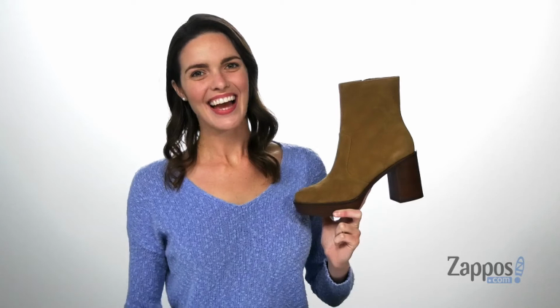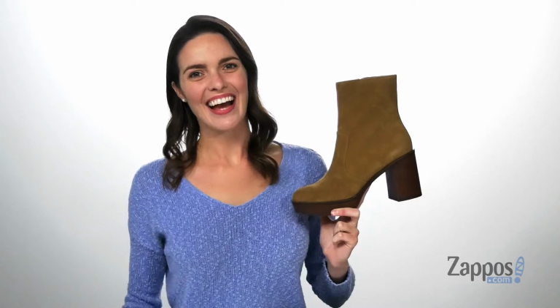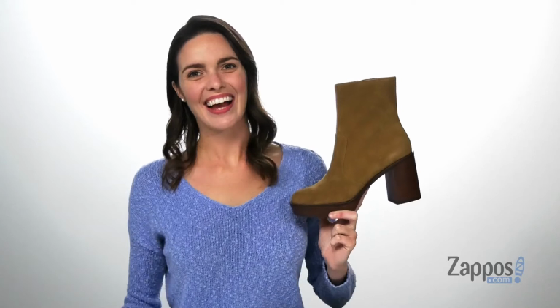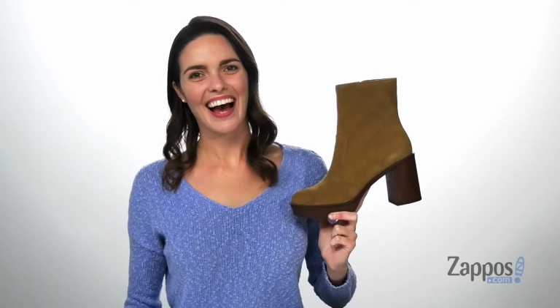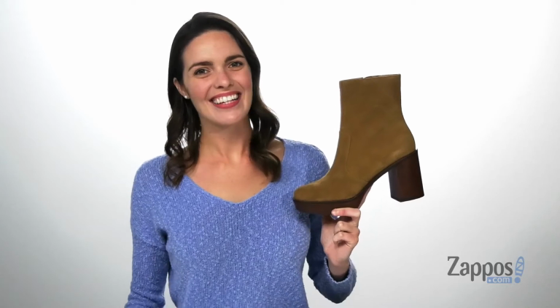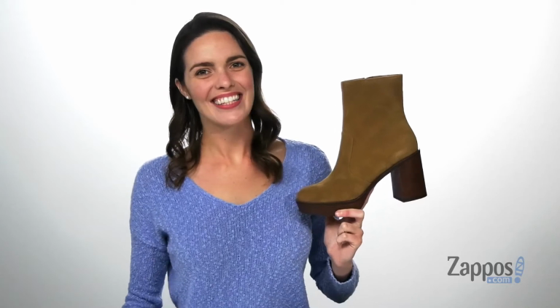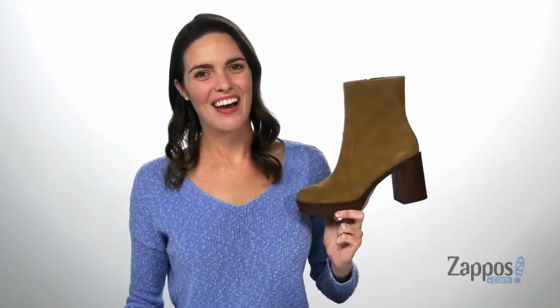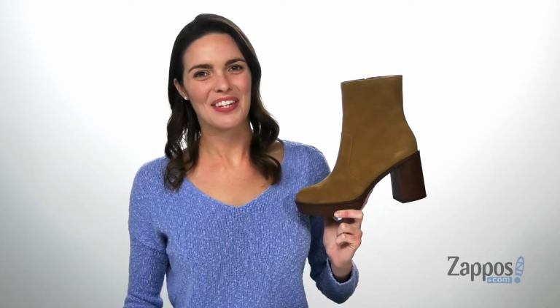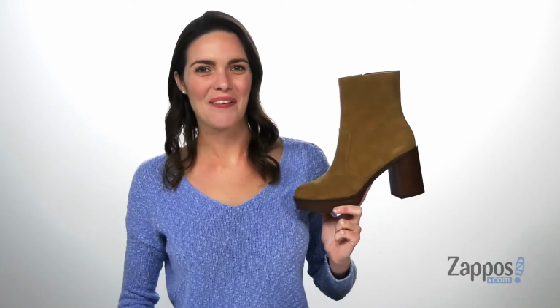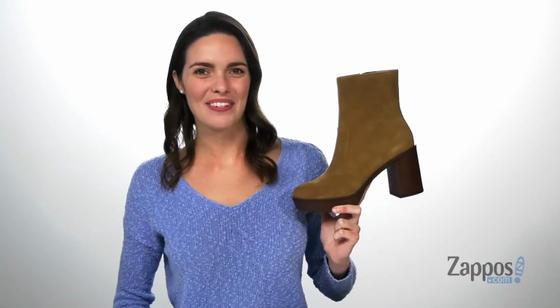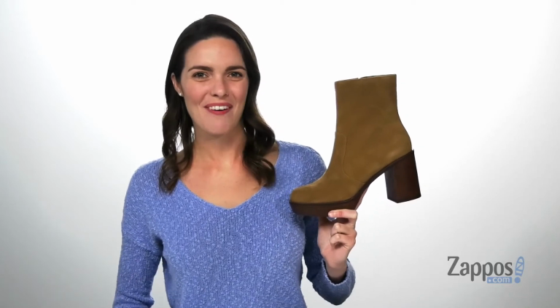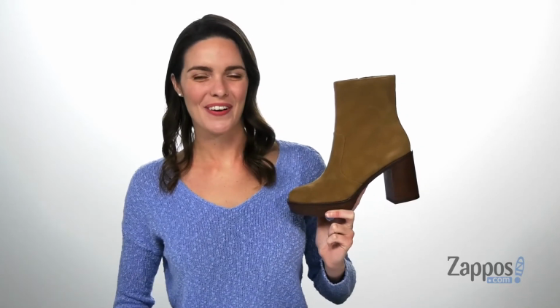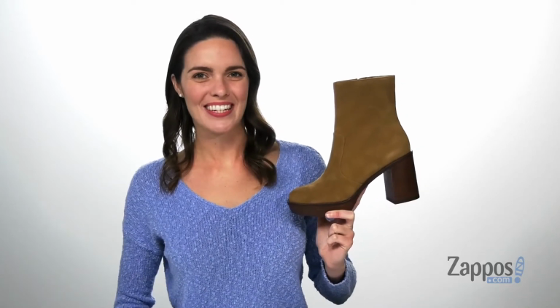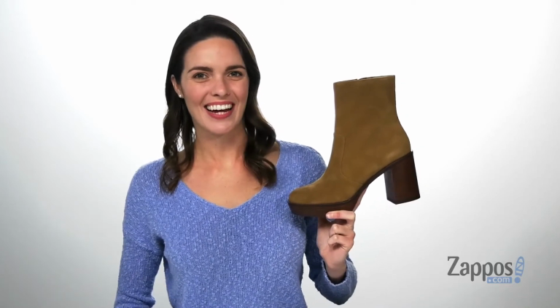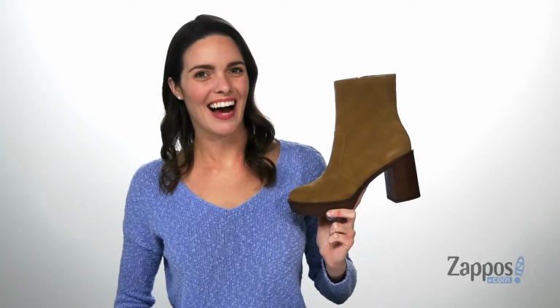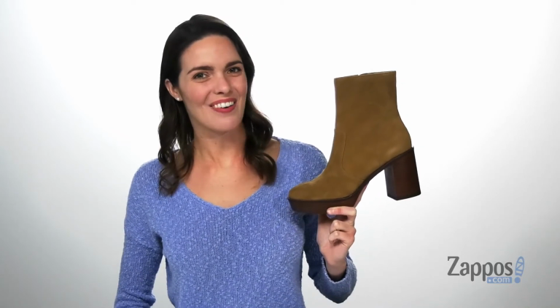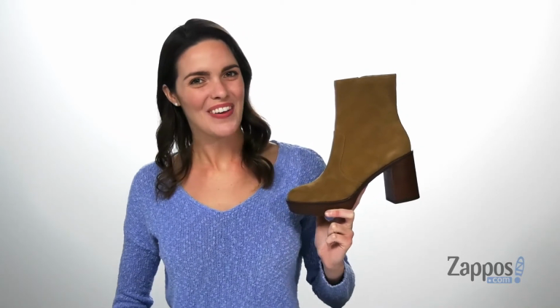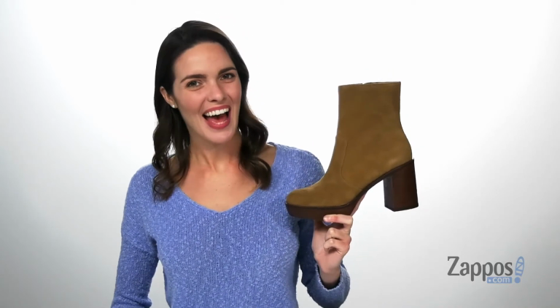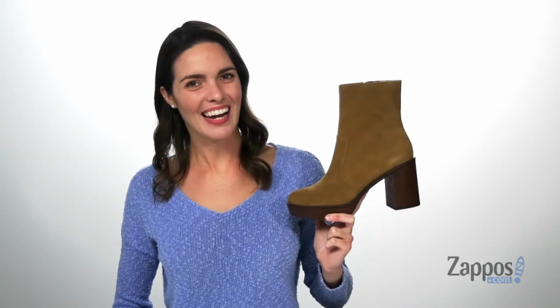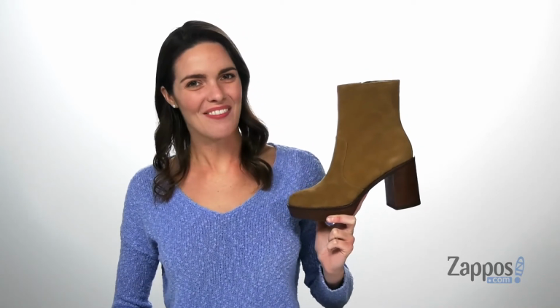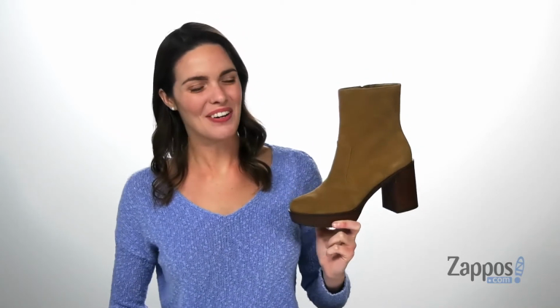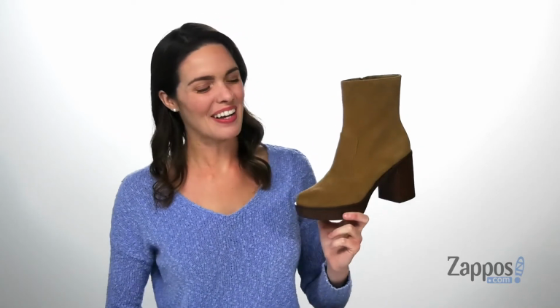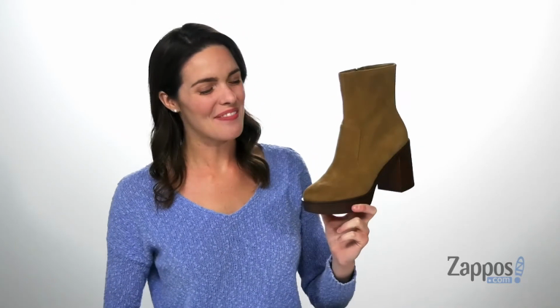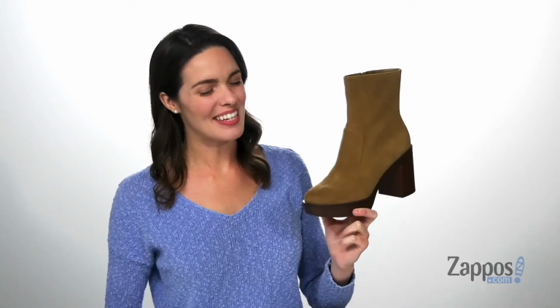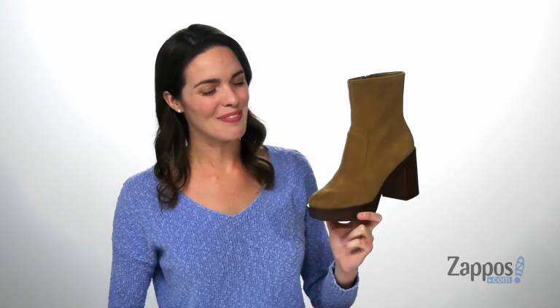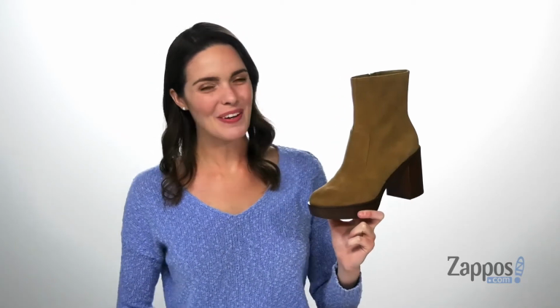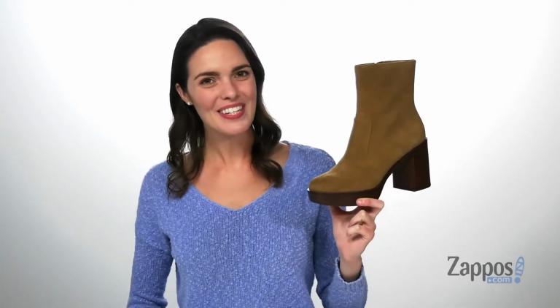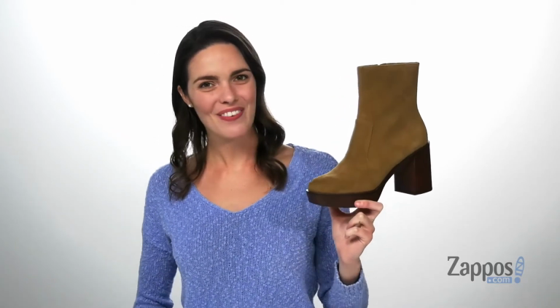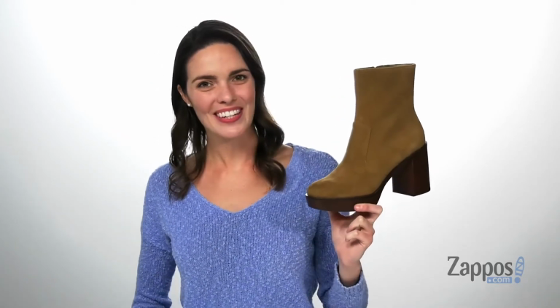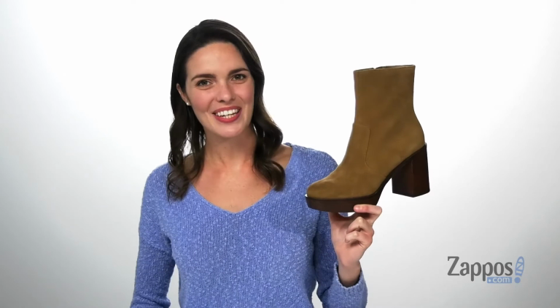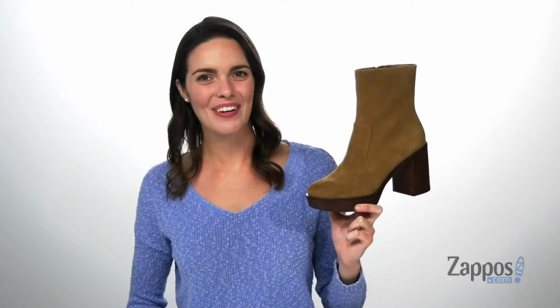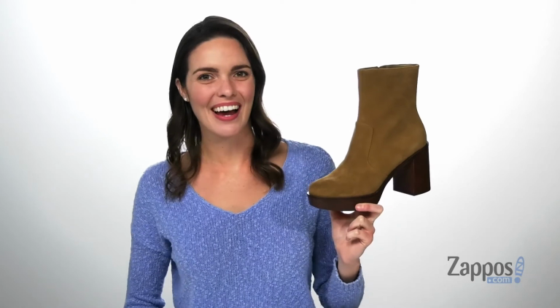Hiya guys, I'm Zoe from Zappos.com and I'm showing off these boots from Vince Camuto.